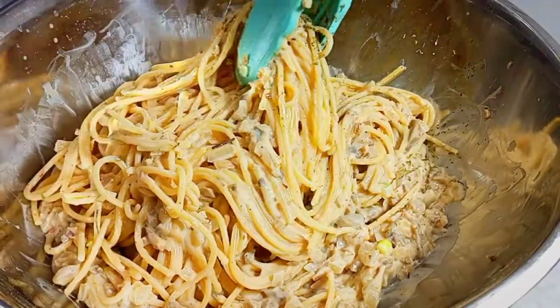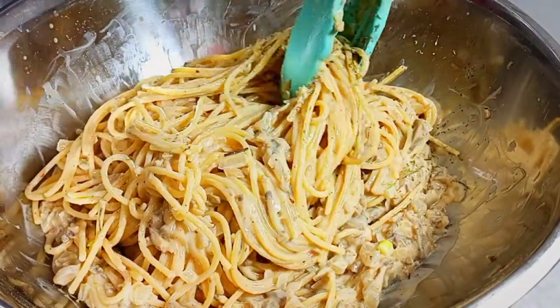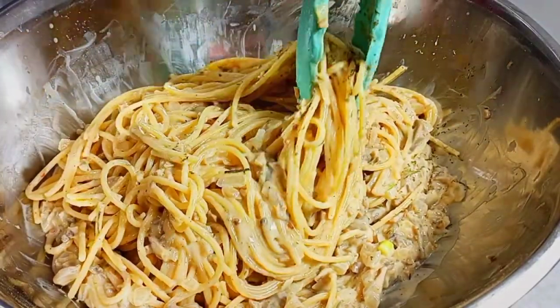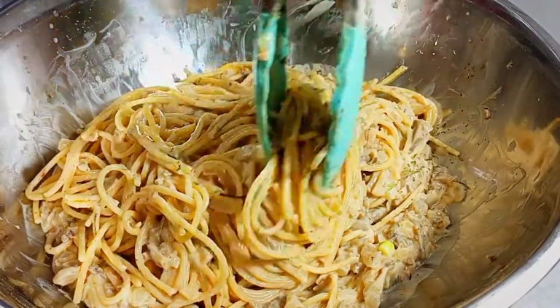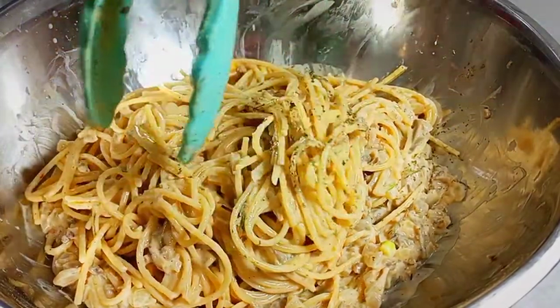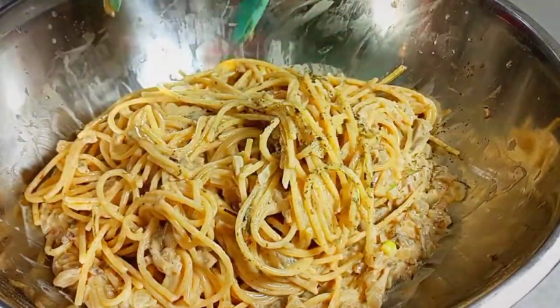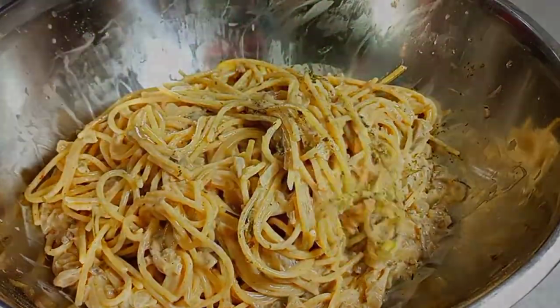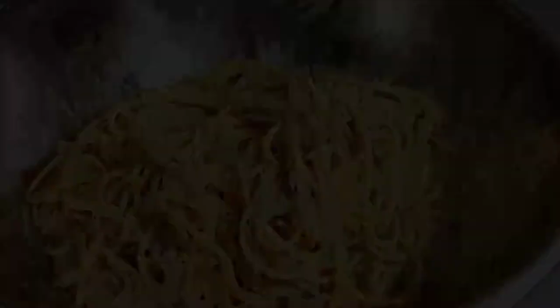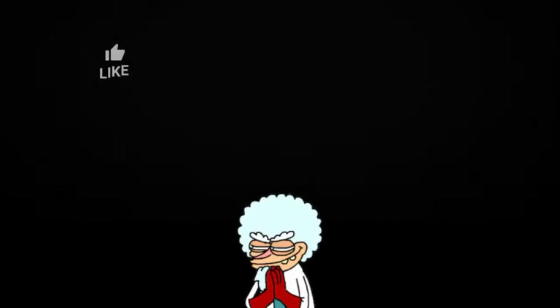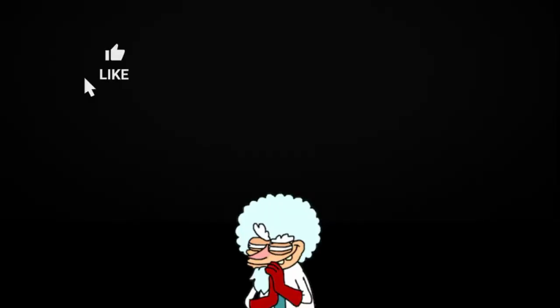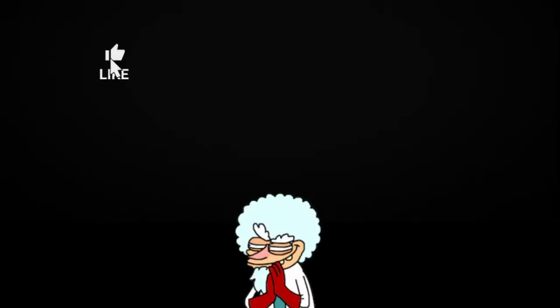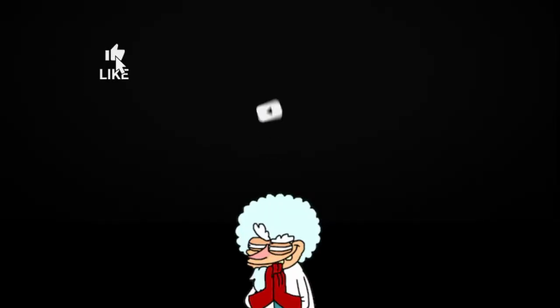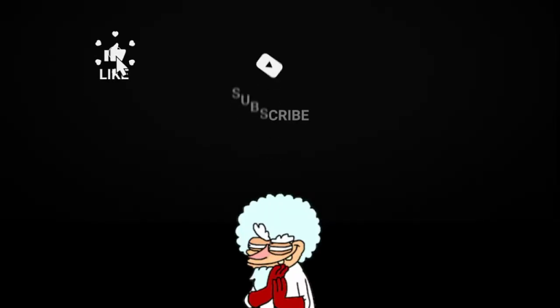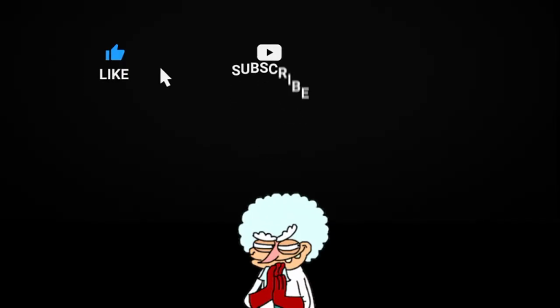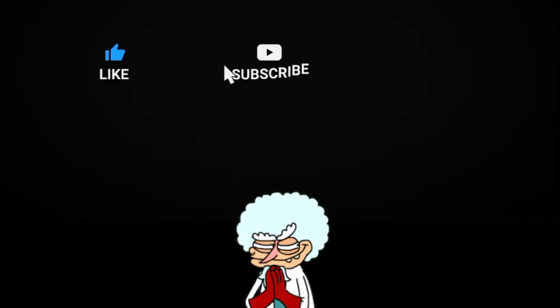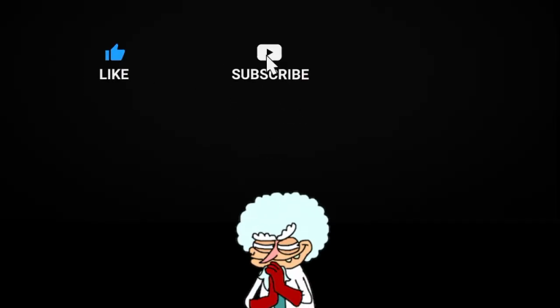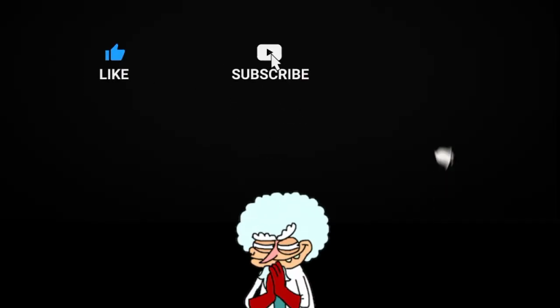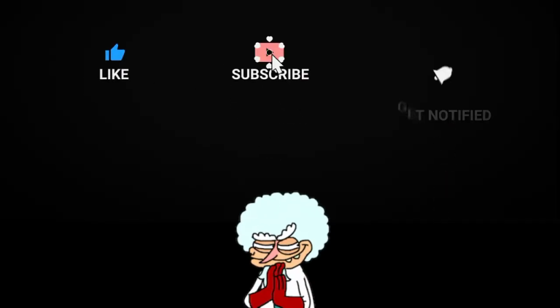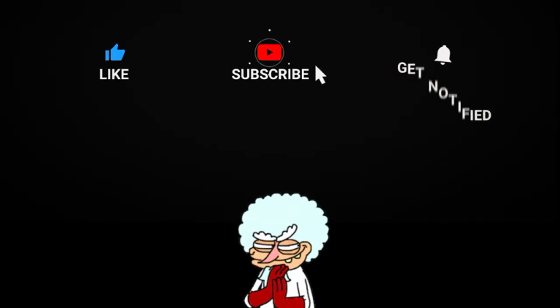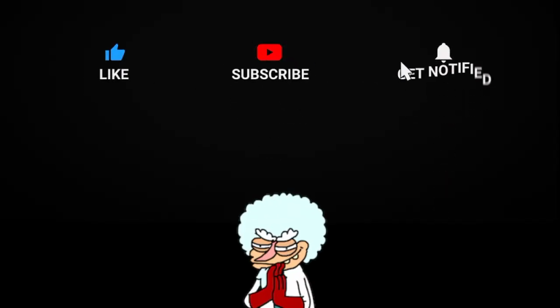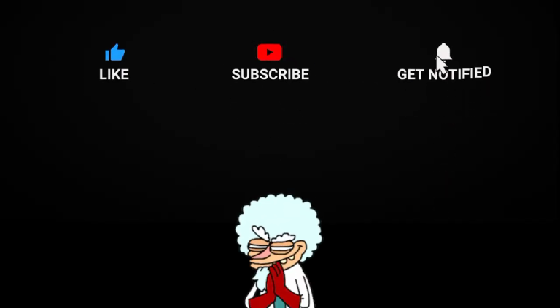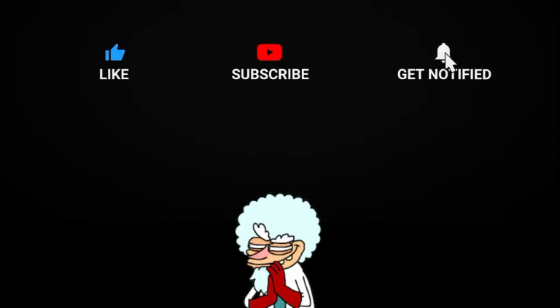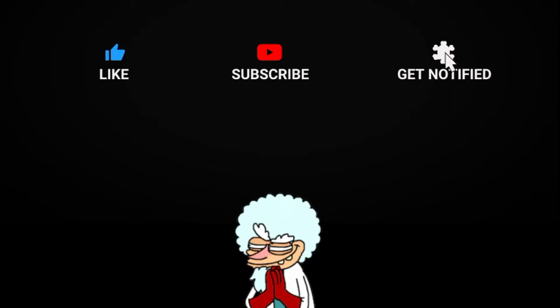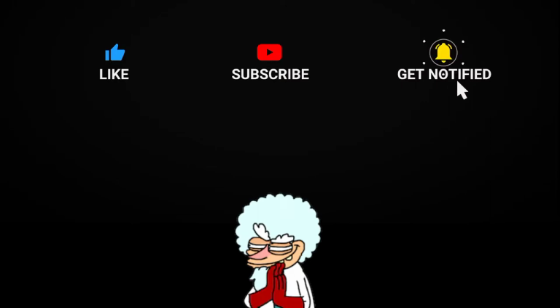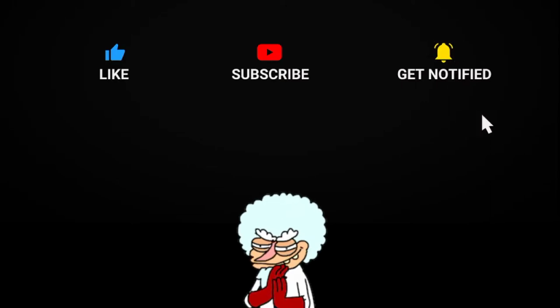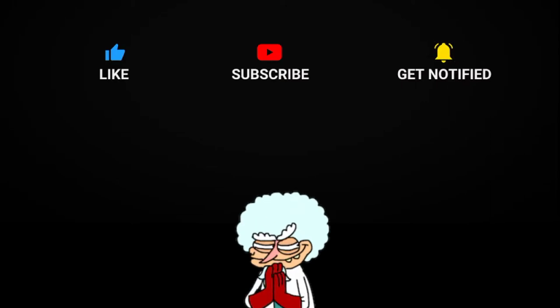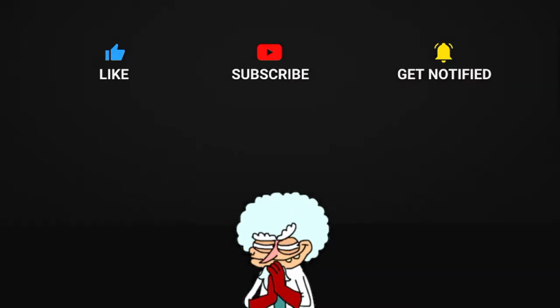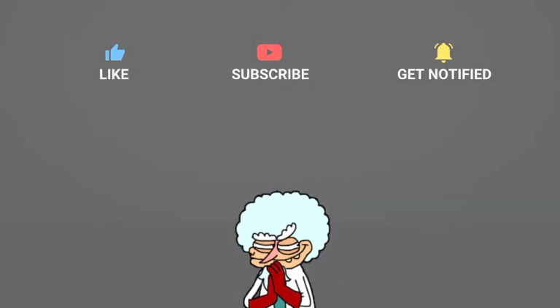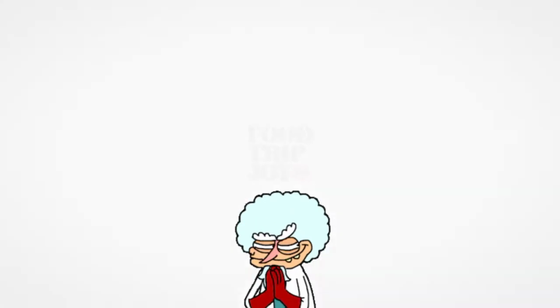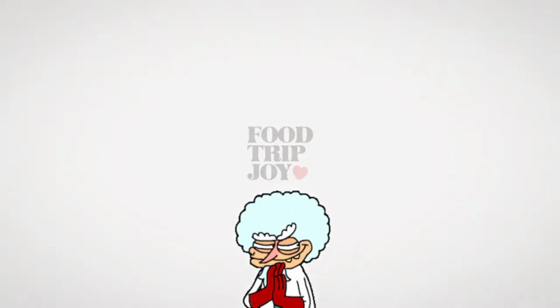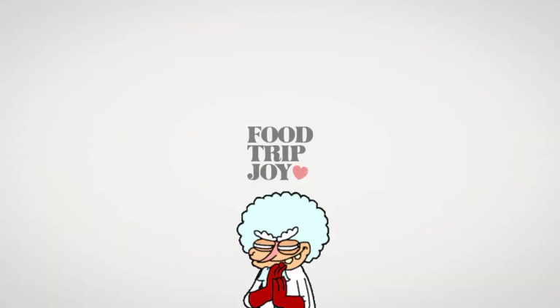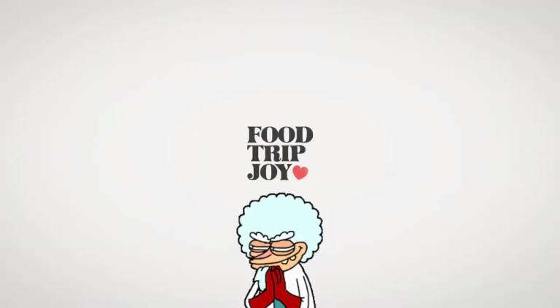Everyone who watches this will like, subscribe, and press the bell button.